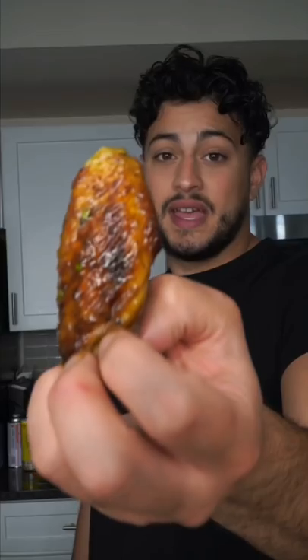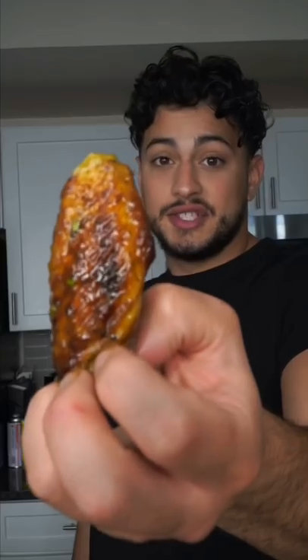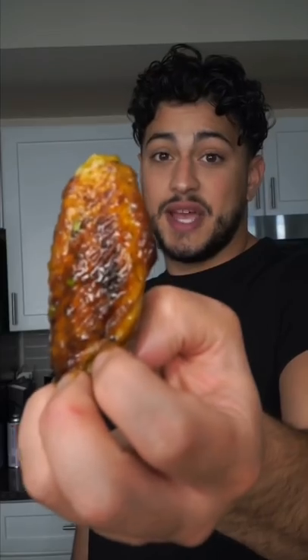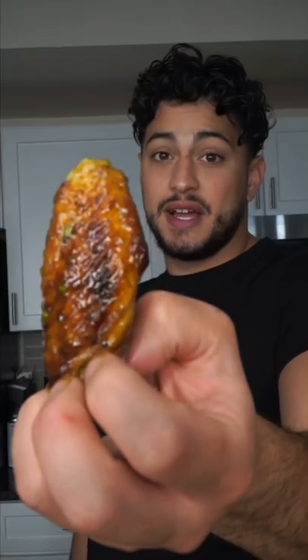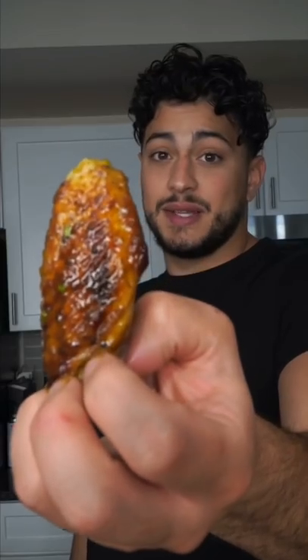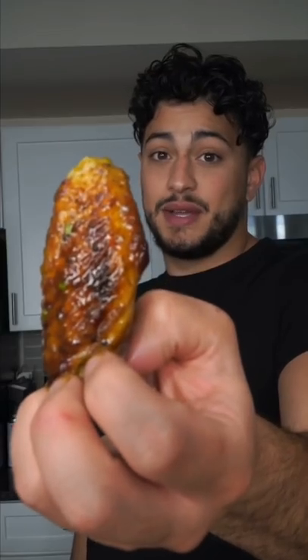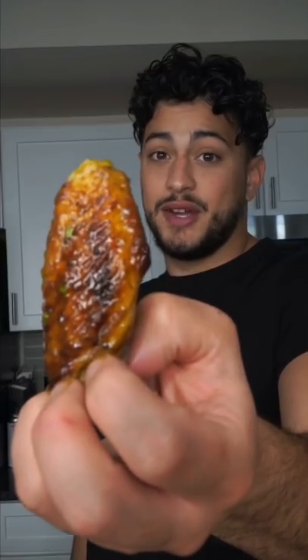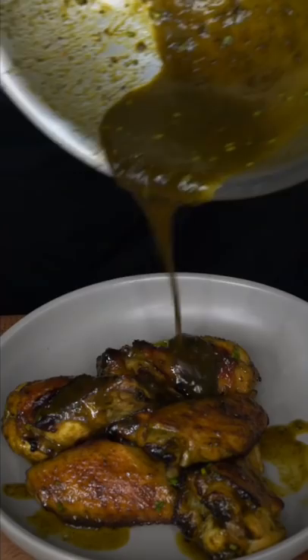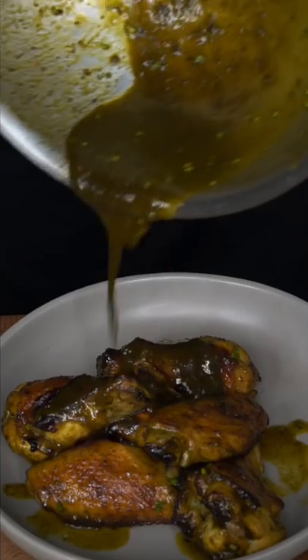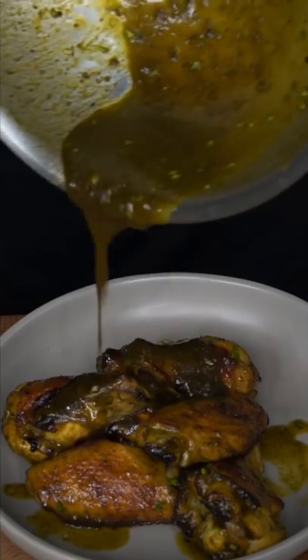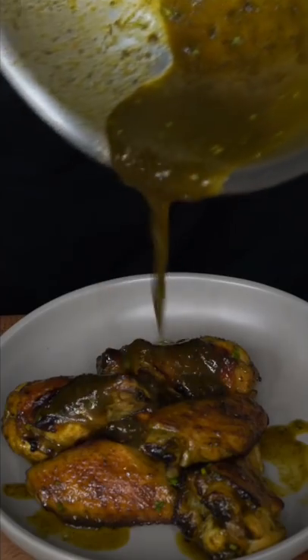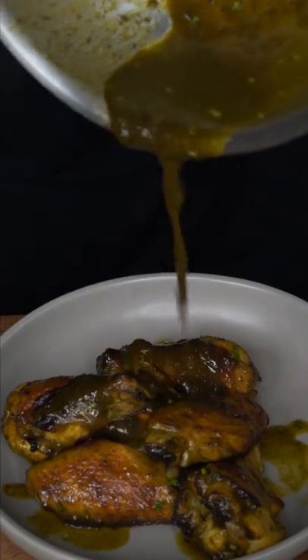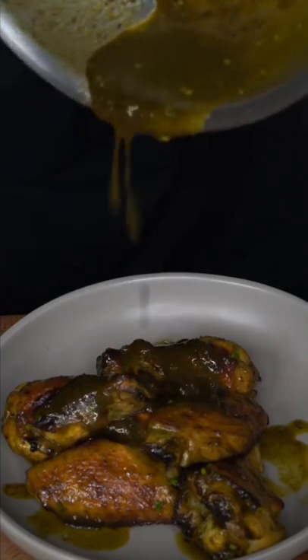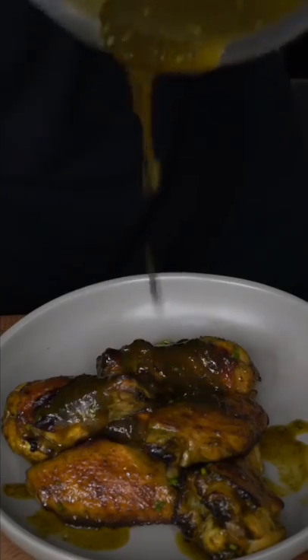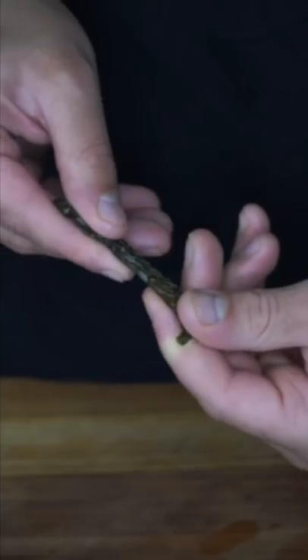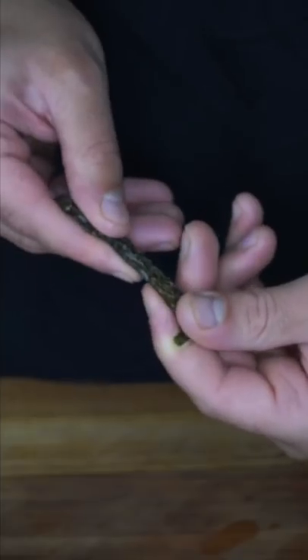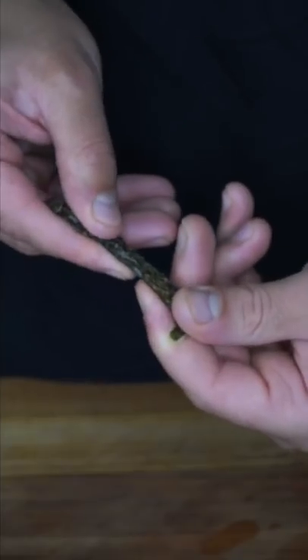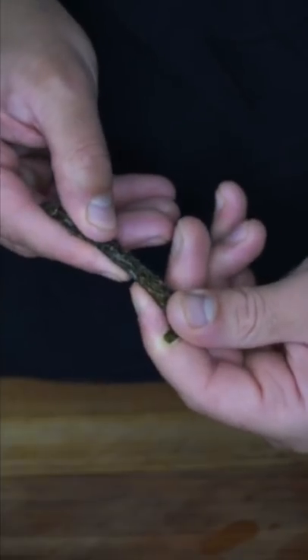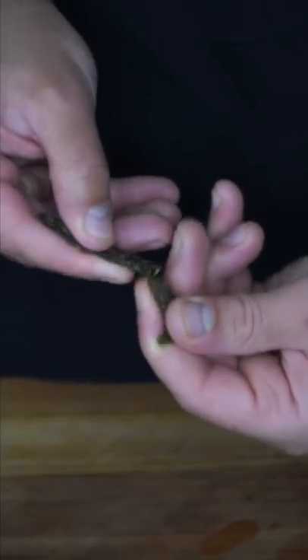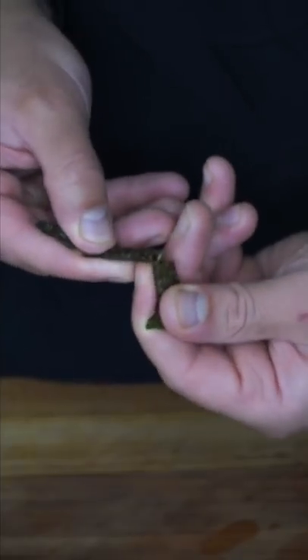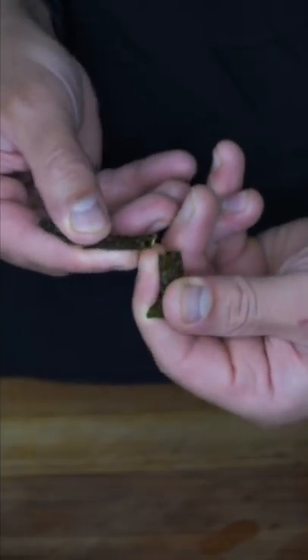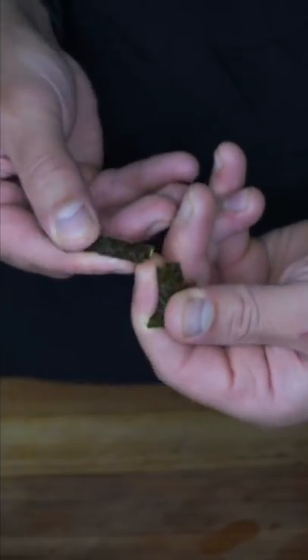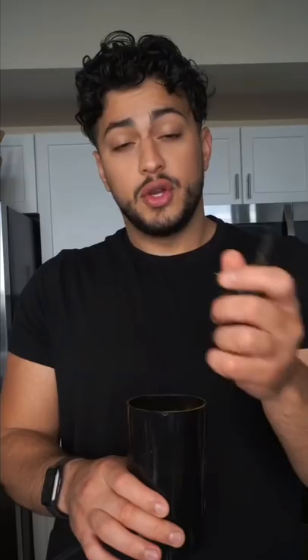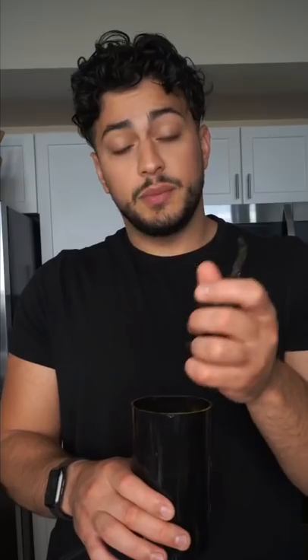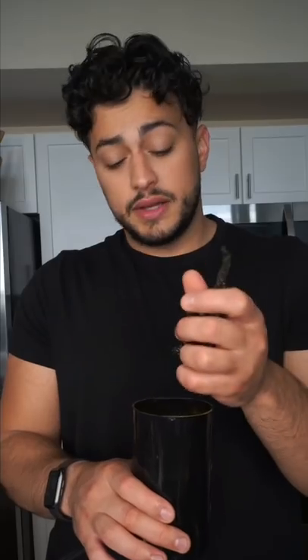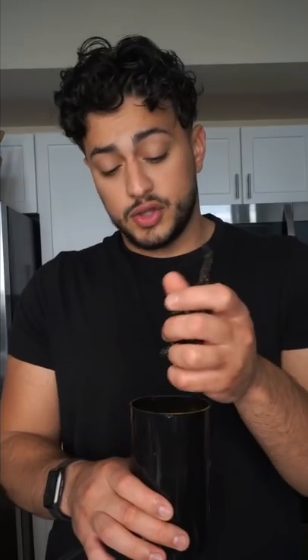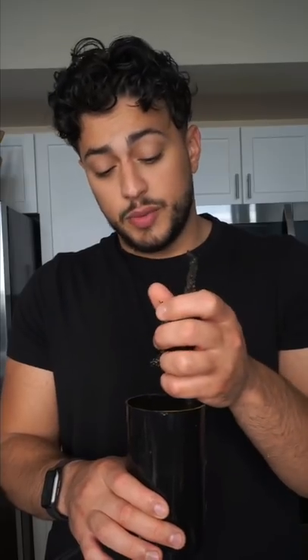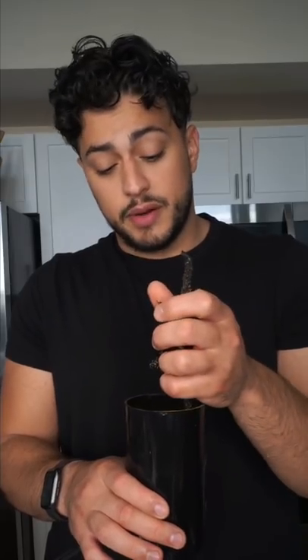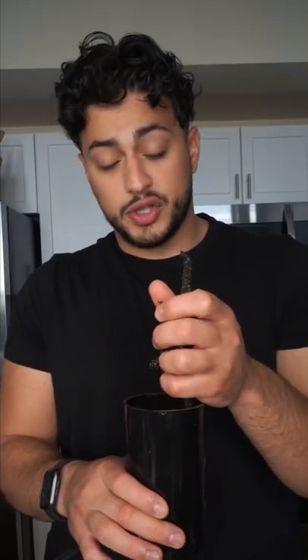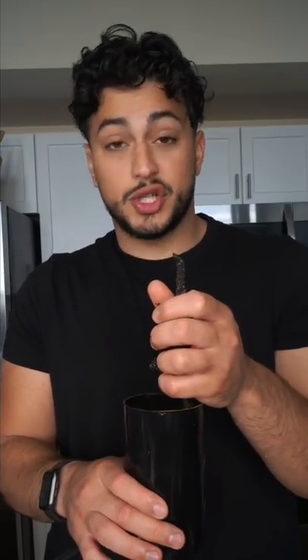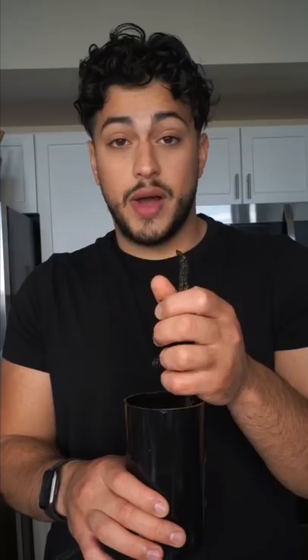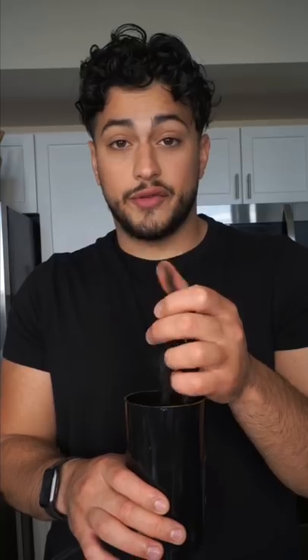Jam and jalapeño — we make them extra wet. I dehydrated jalapeños. You can buy them at the store, but I was trying to show effort.